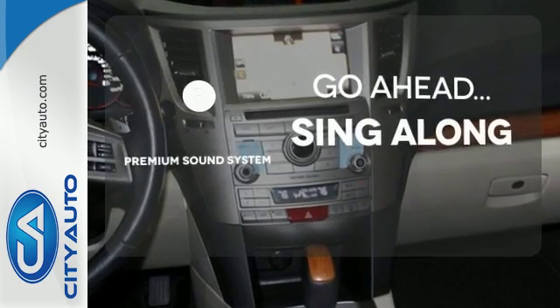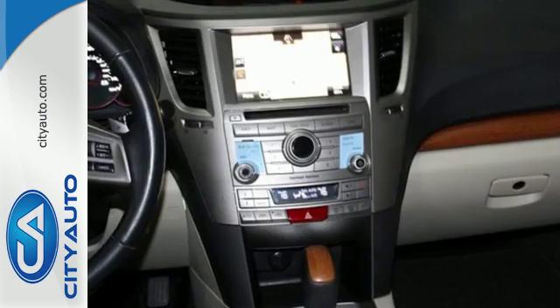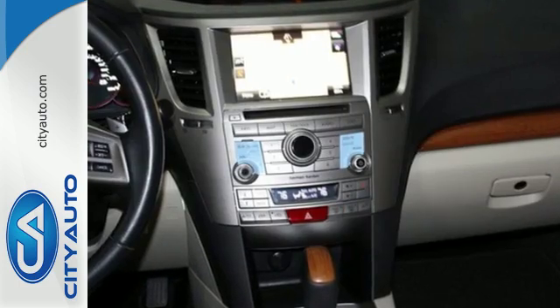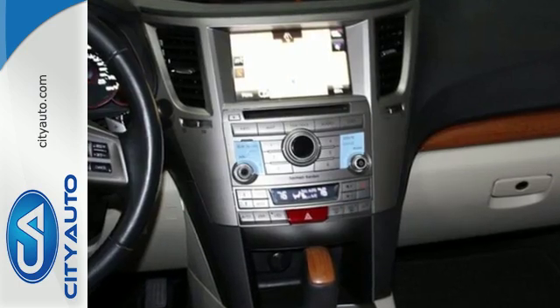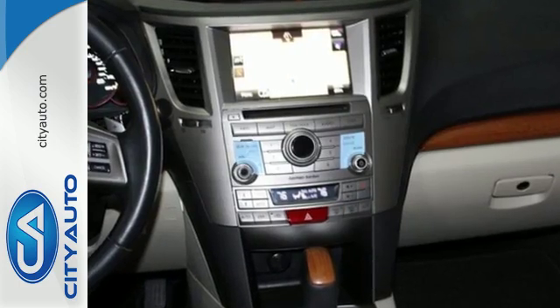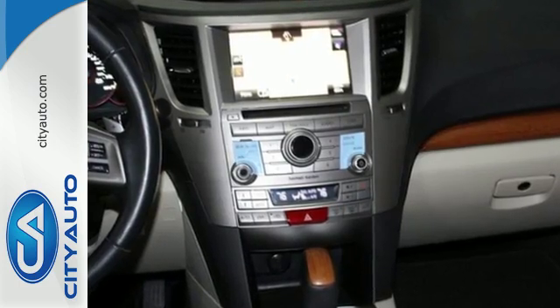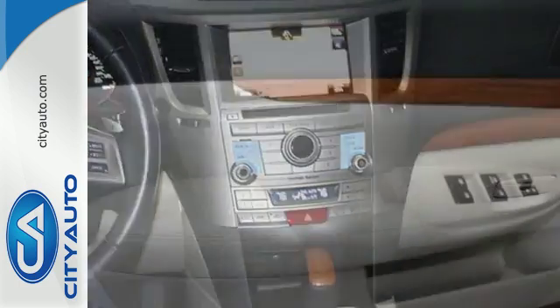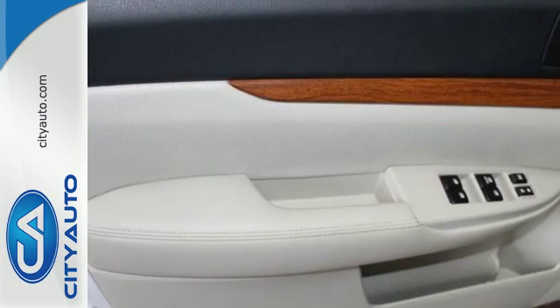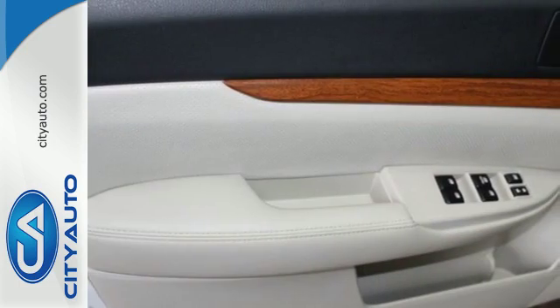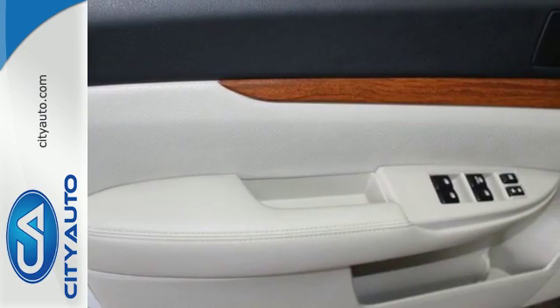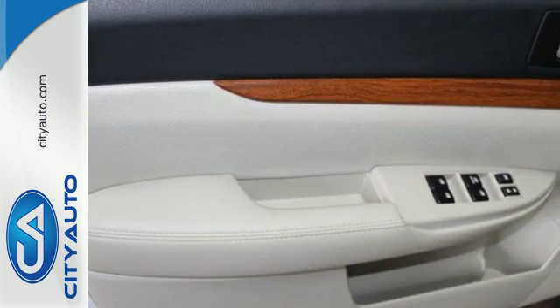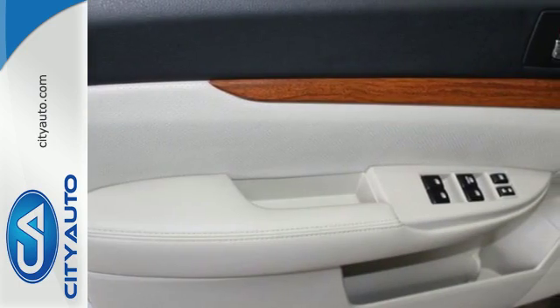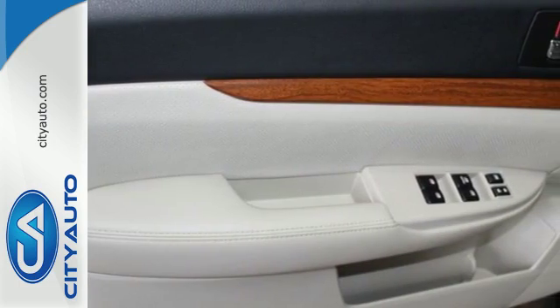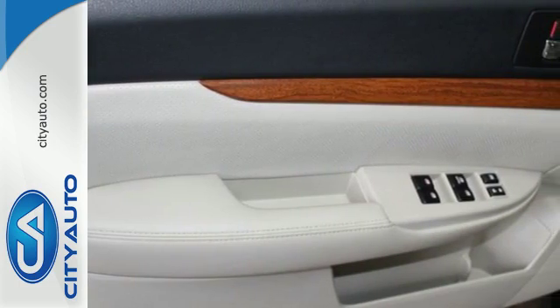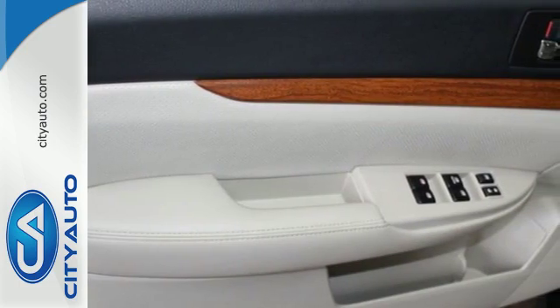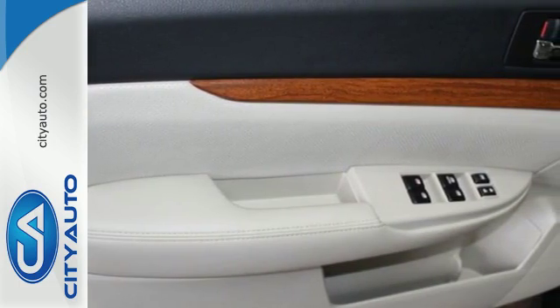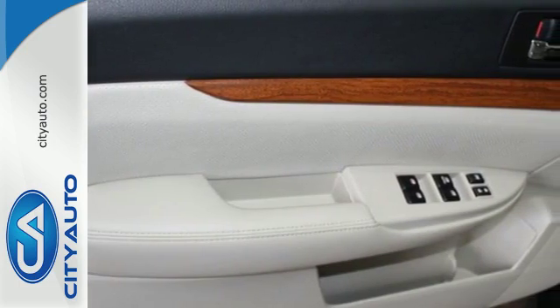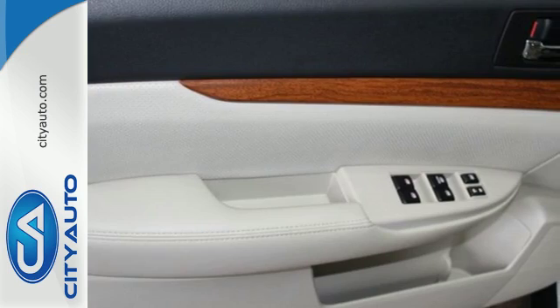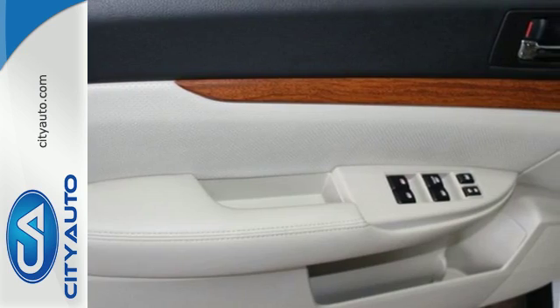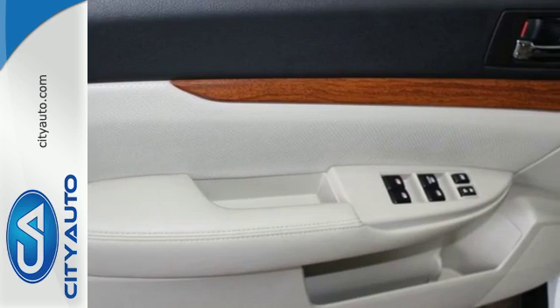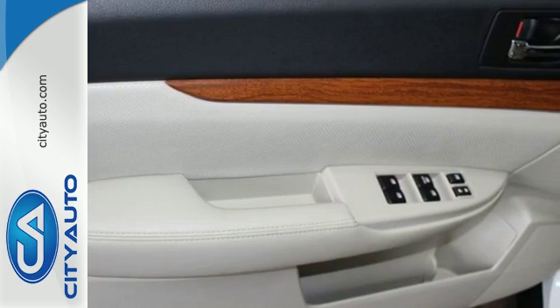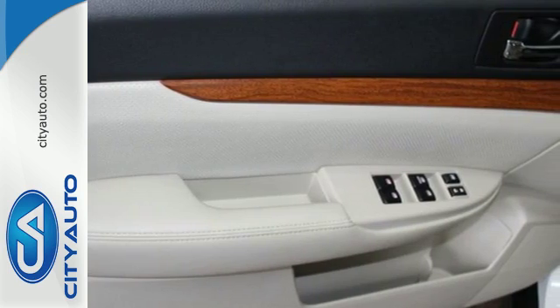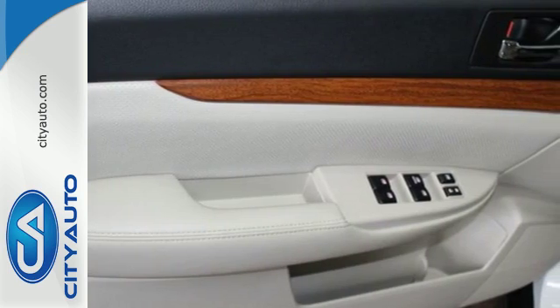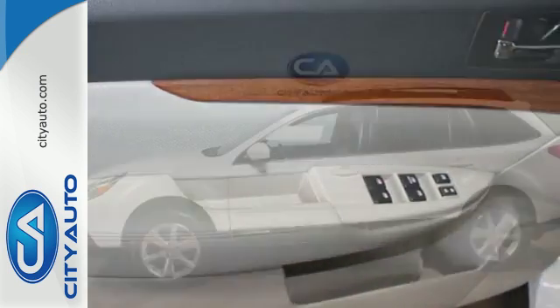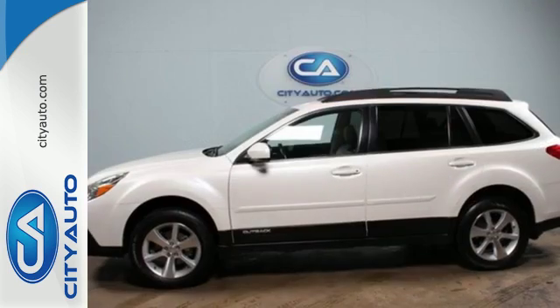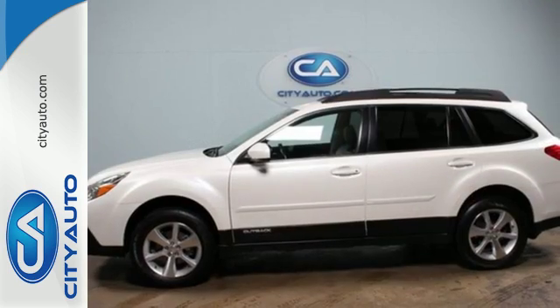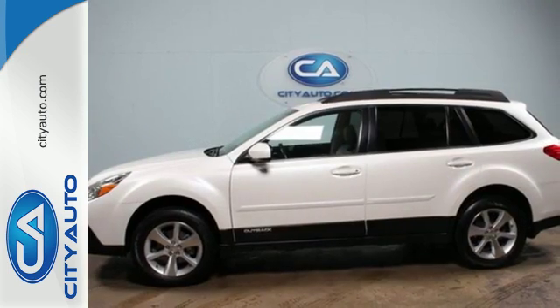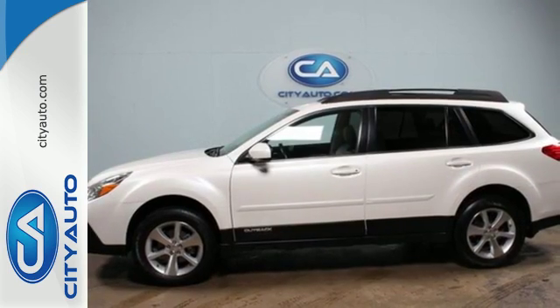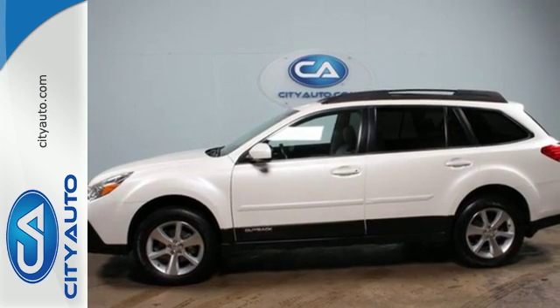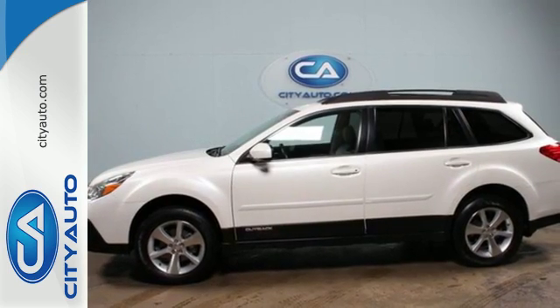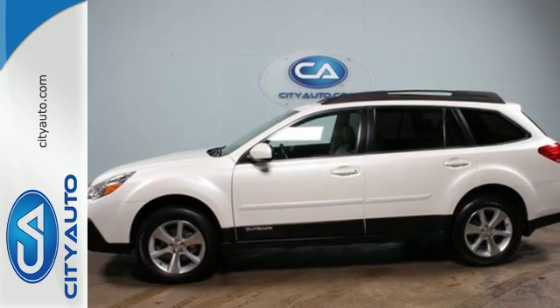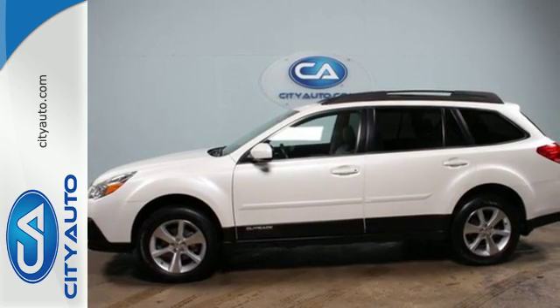Whether an off-road adventure or a trip to the grocery store is in your future, this 2013 Outback is ready. See you today.